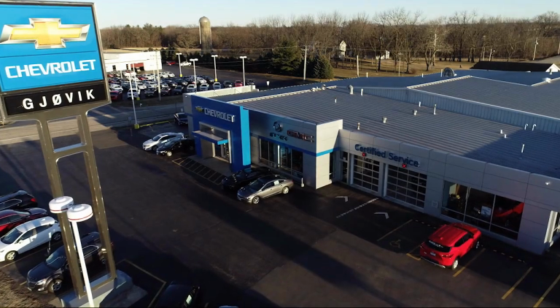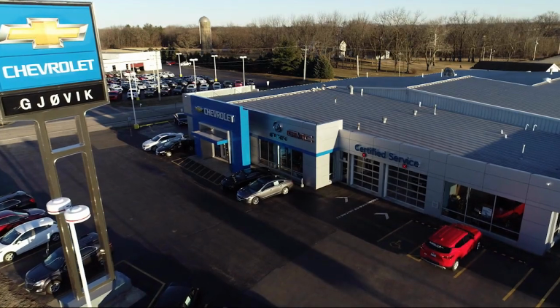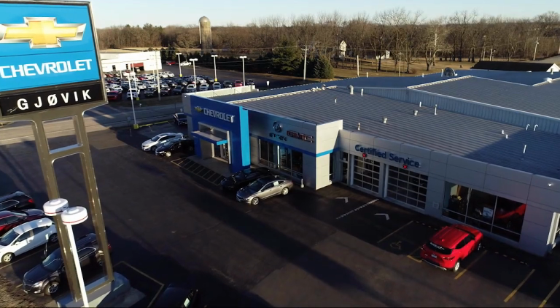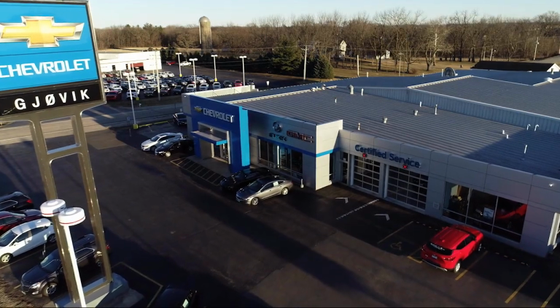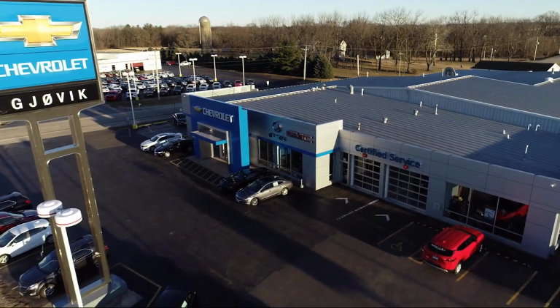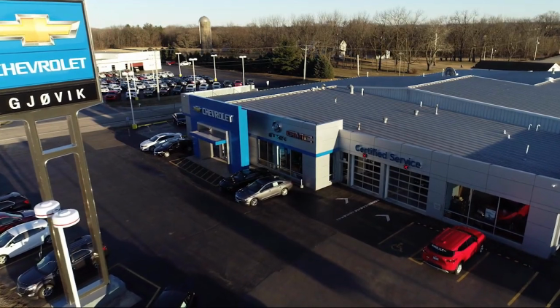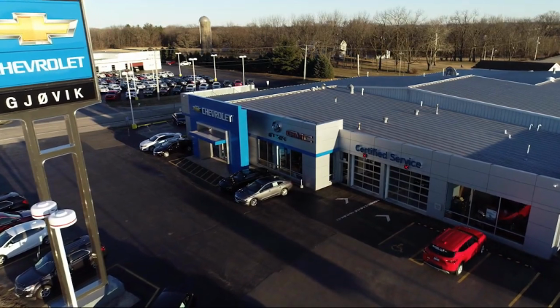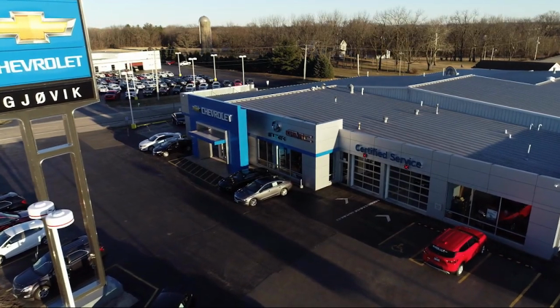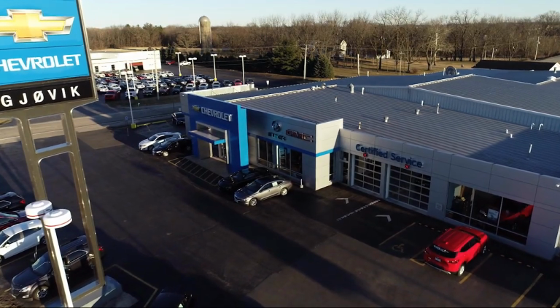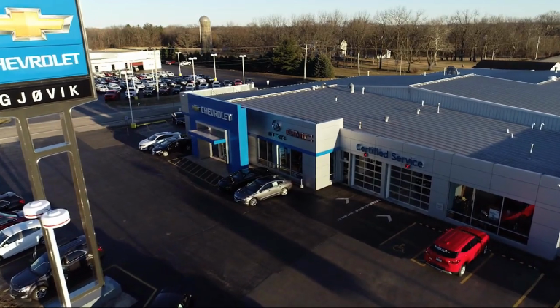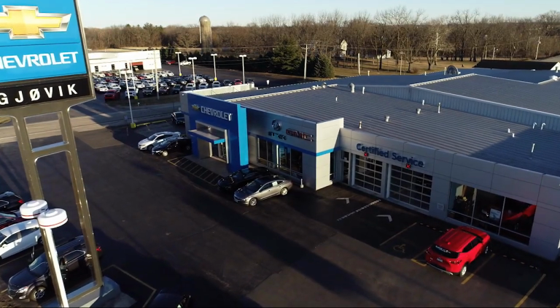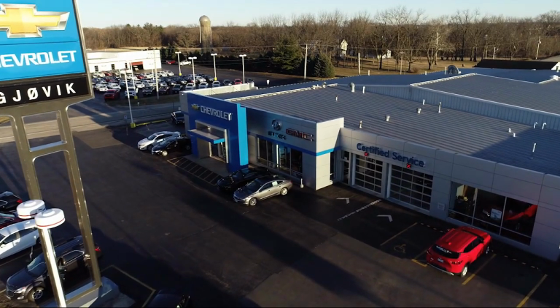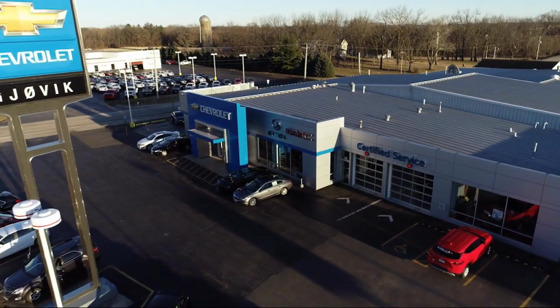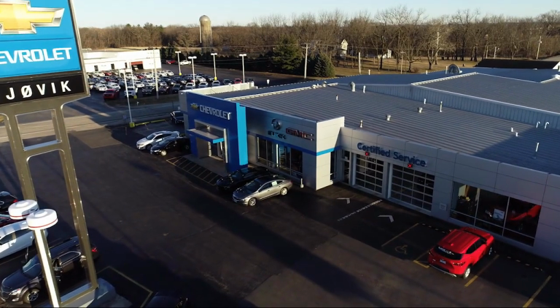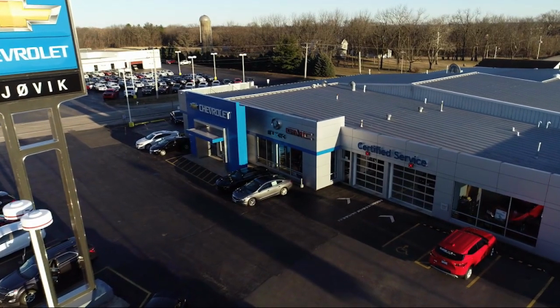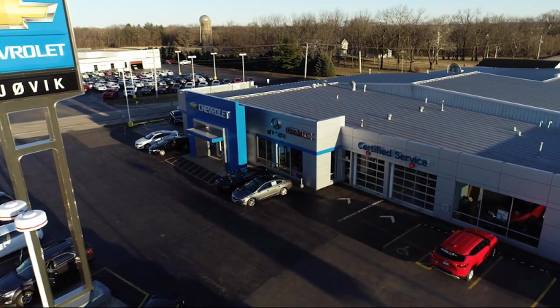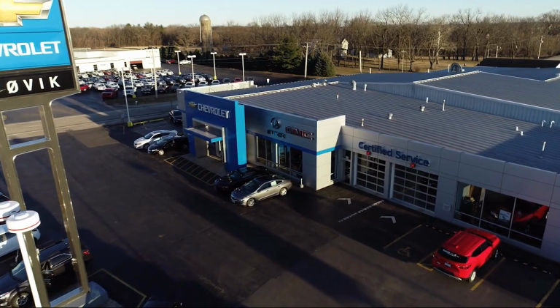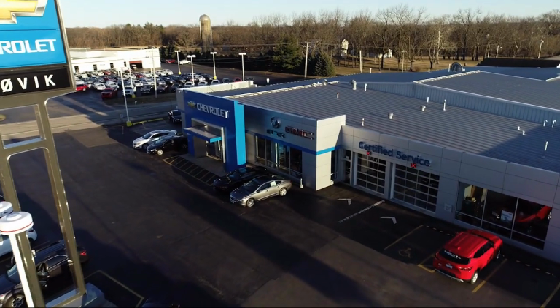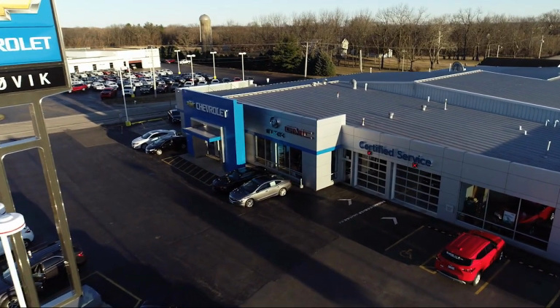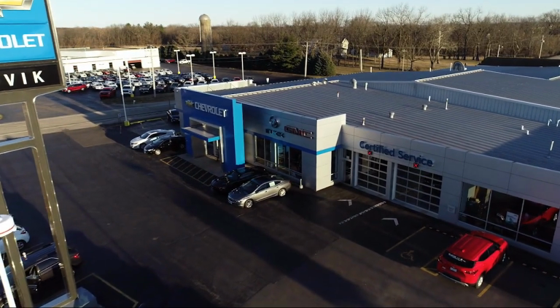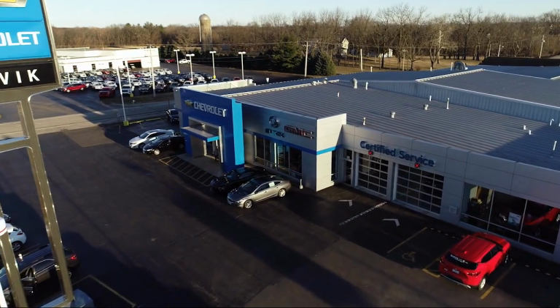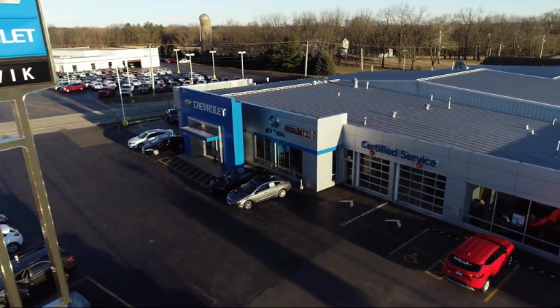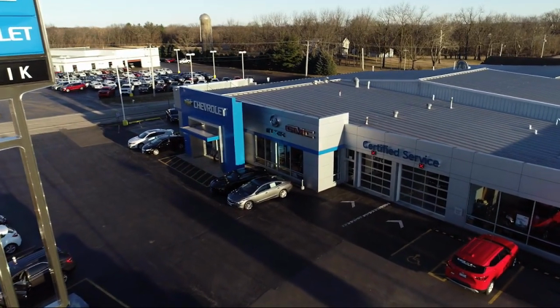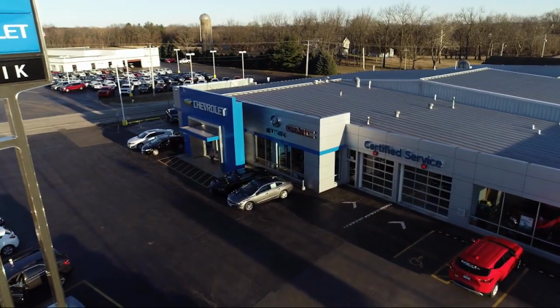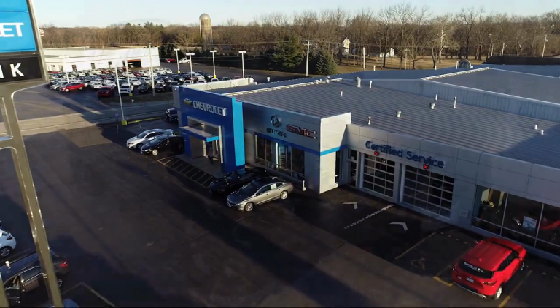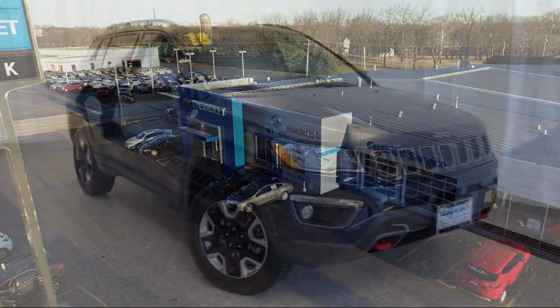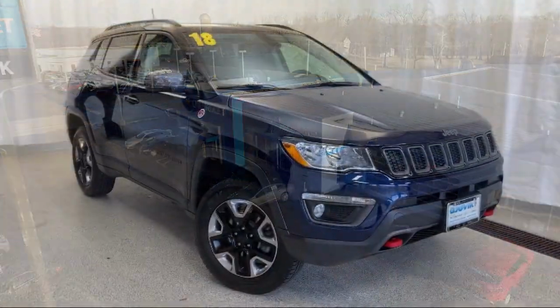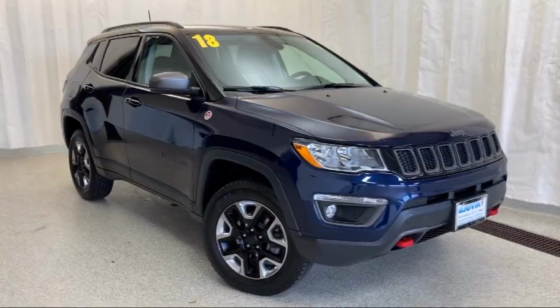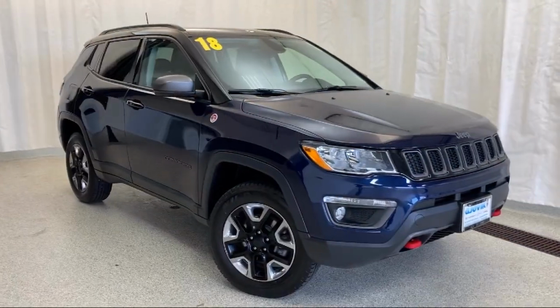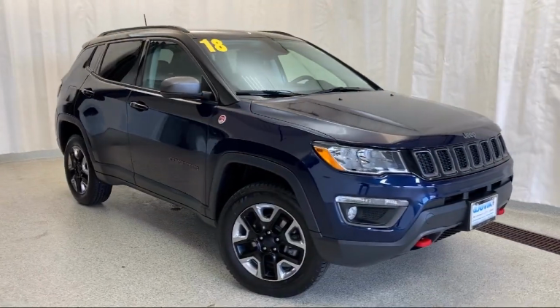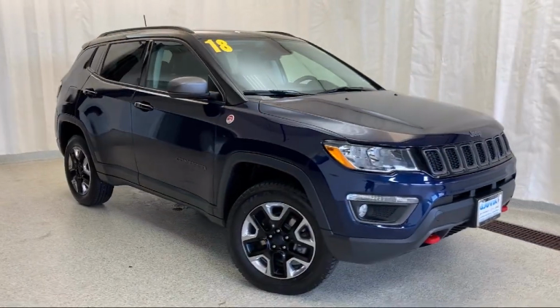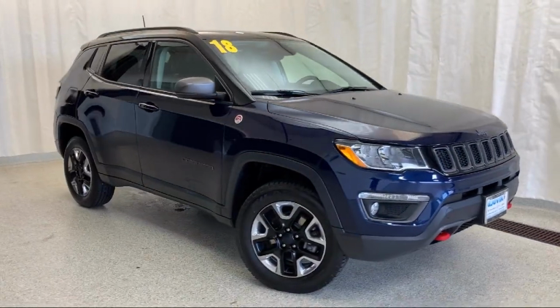Welcome to Jovic Chevrolet Buick GMC. Let's take a look at another one of our great vehicles from our inventory.